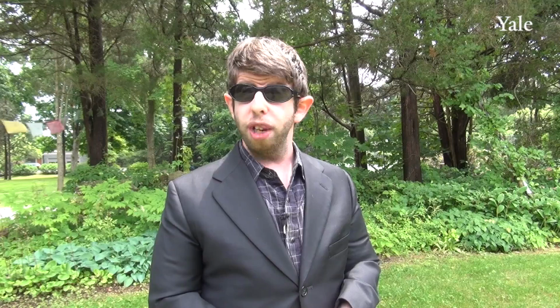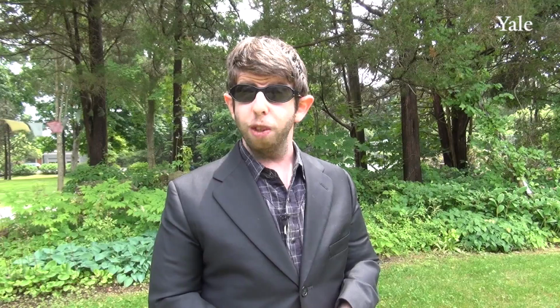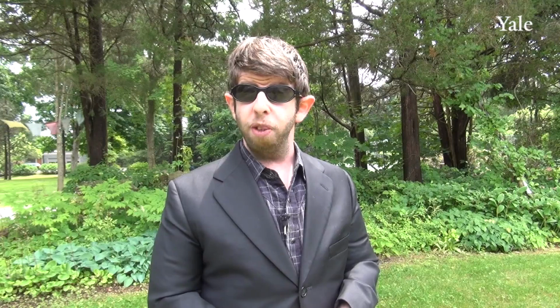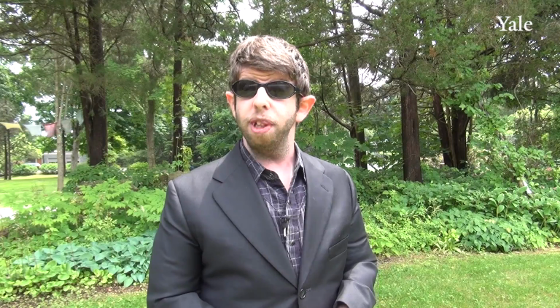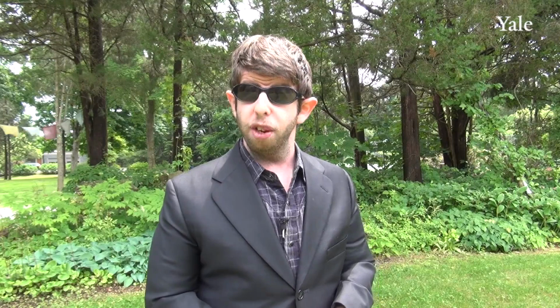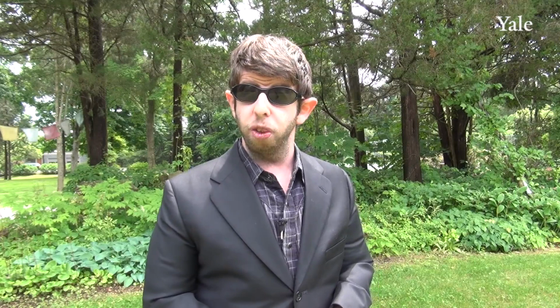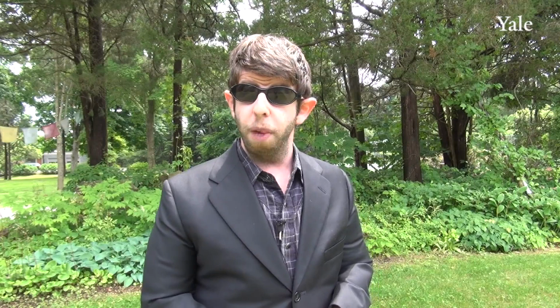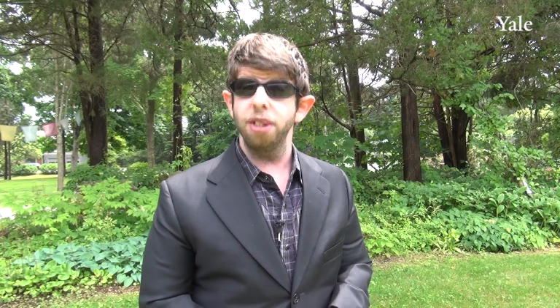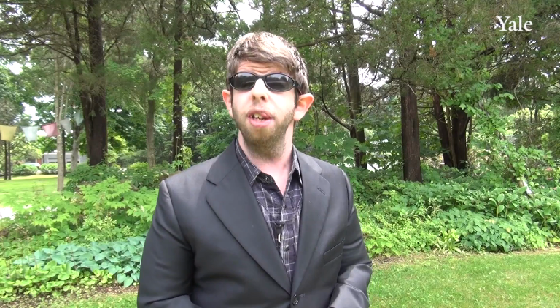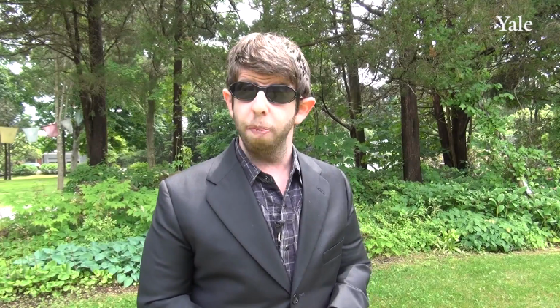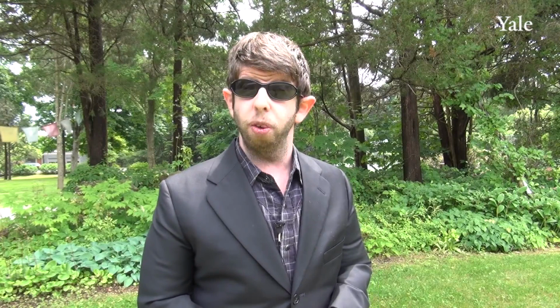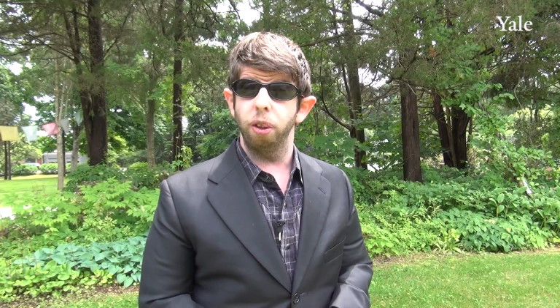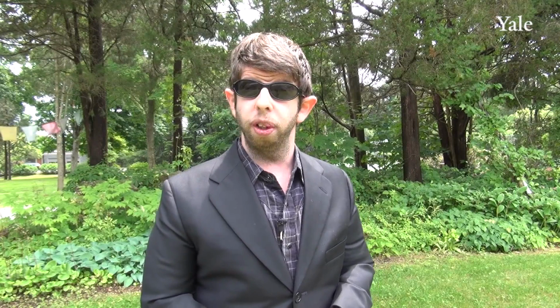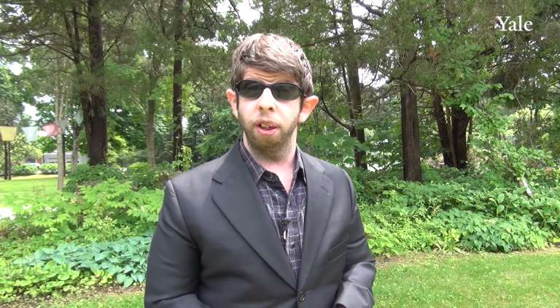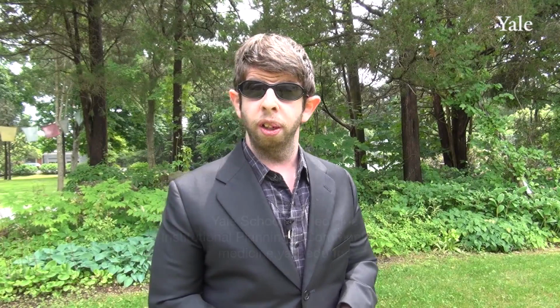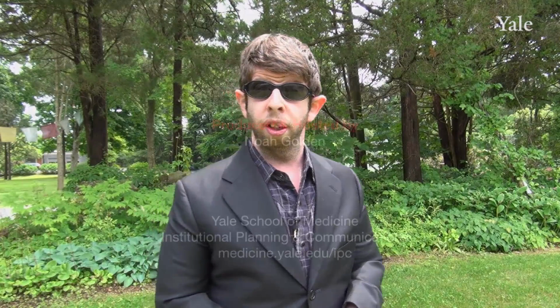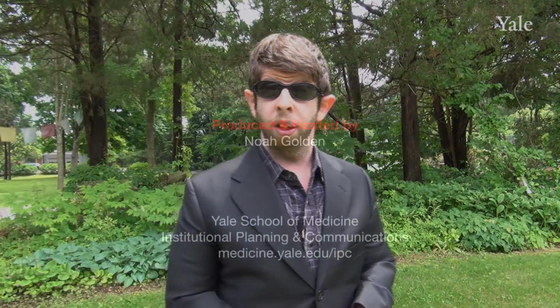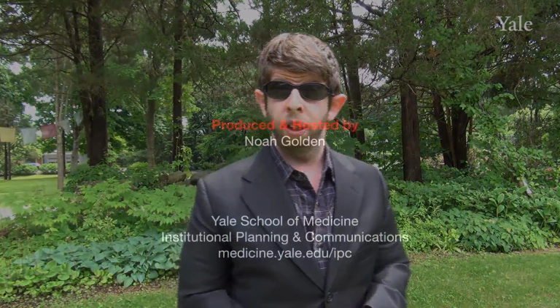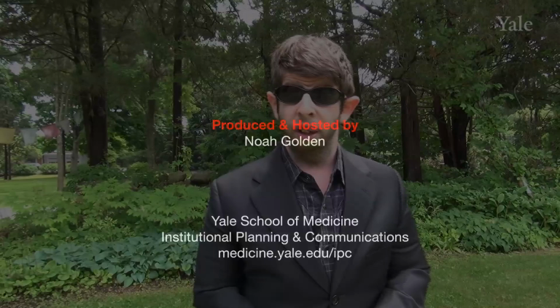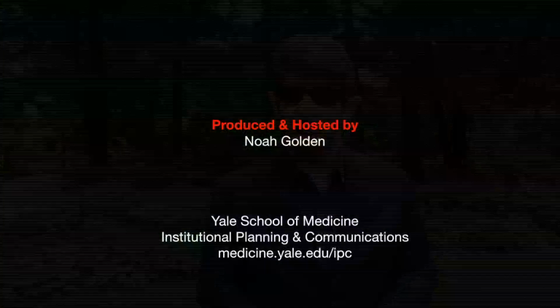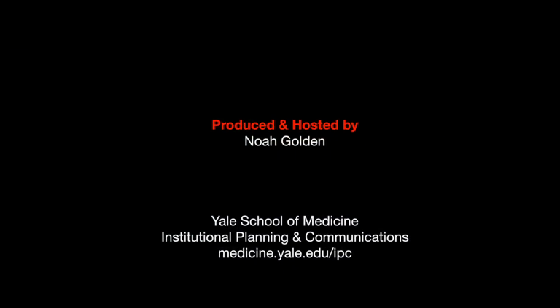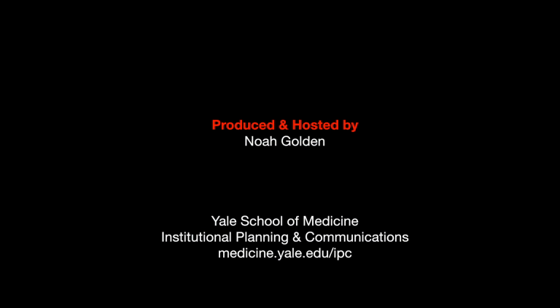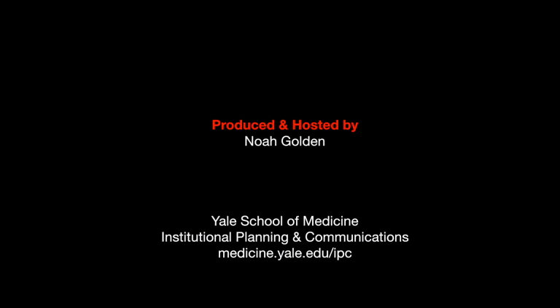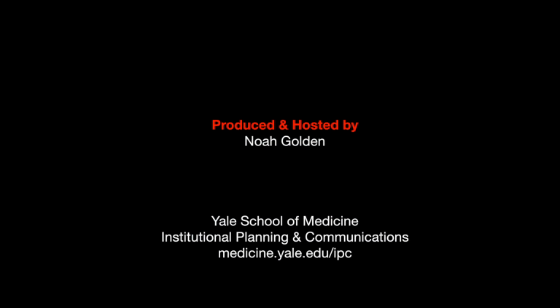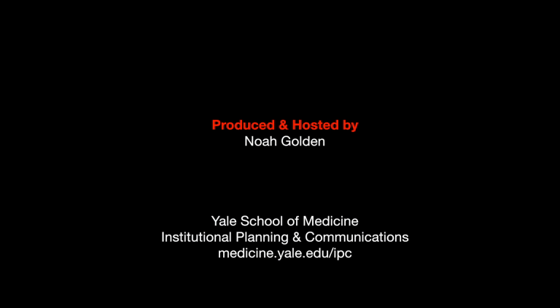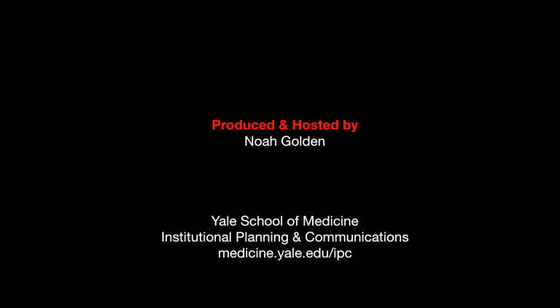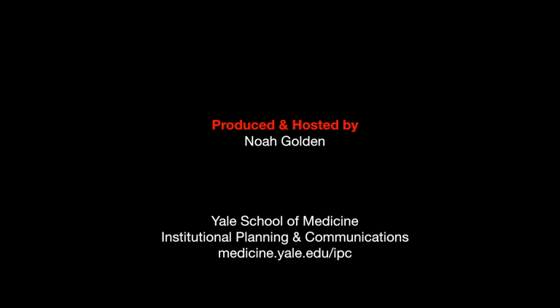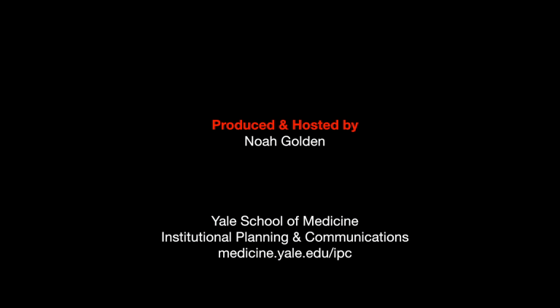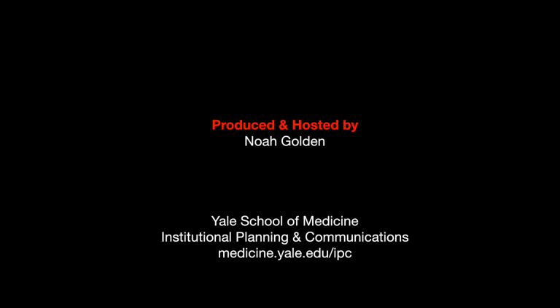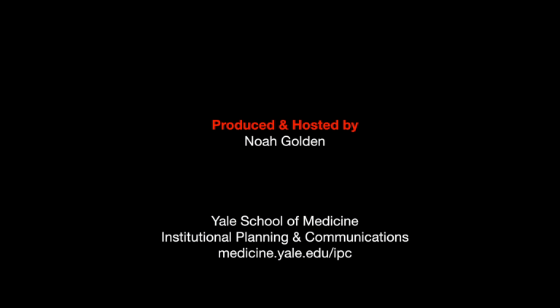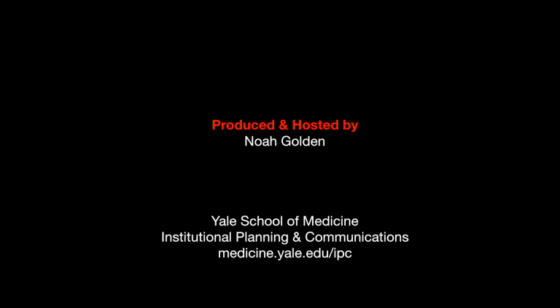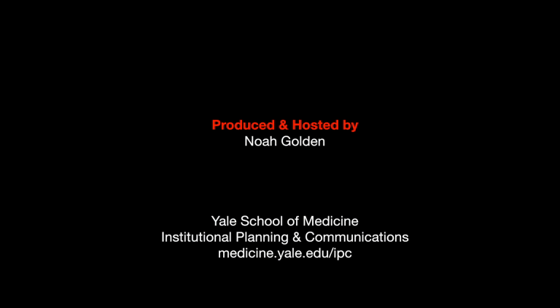Till next month, for the Yale School of Medicine, I'm Noah Golden. I'm really sorry for using the word moist.